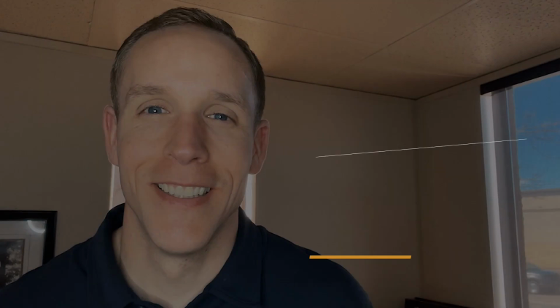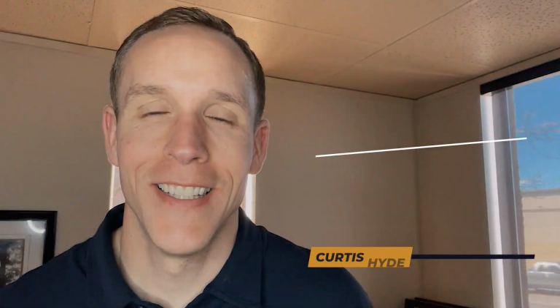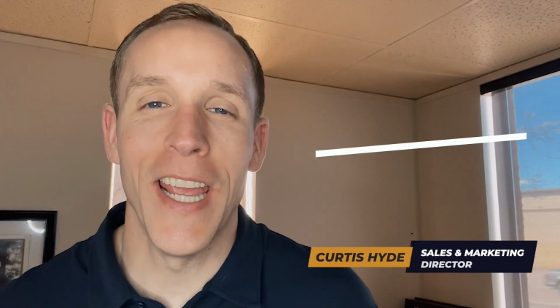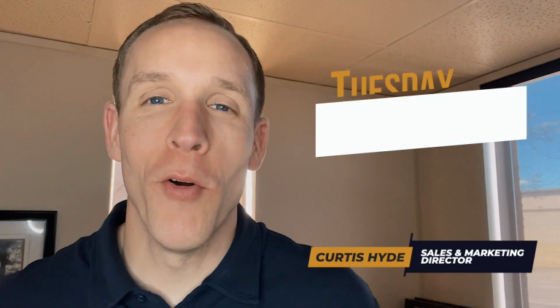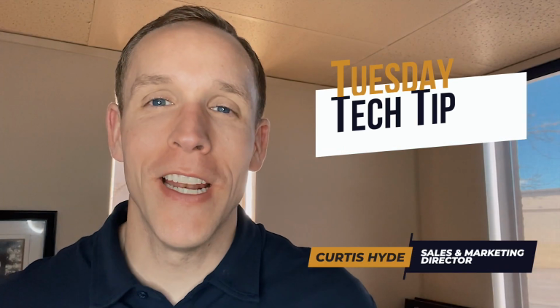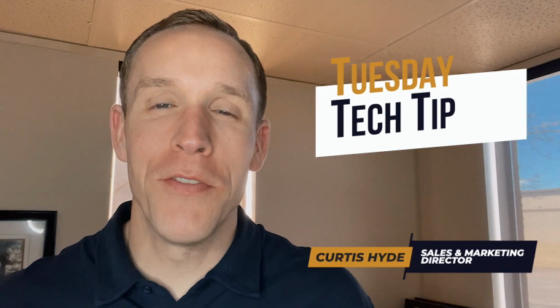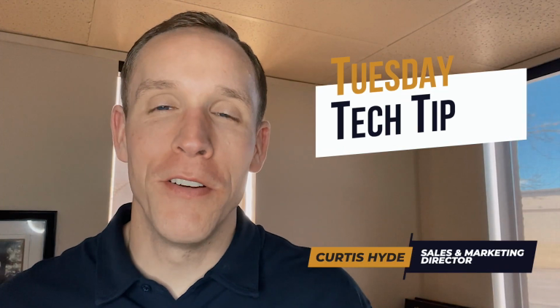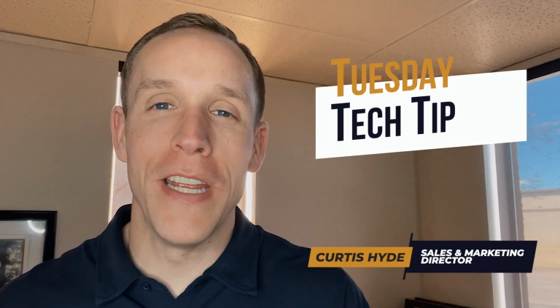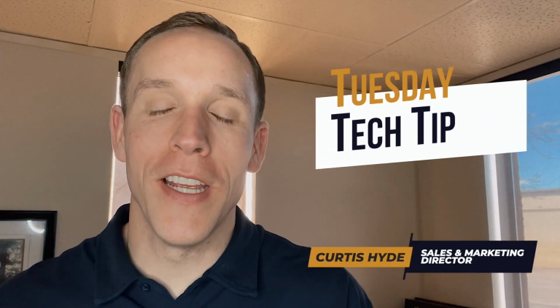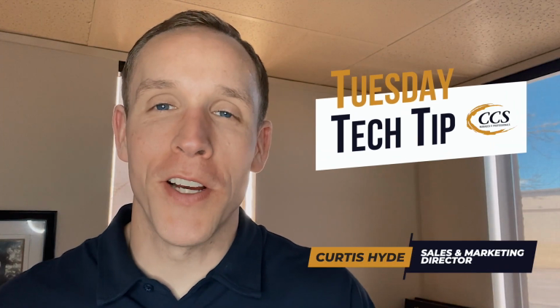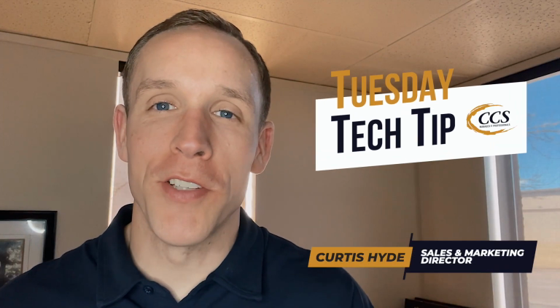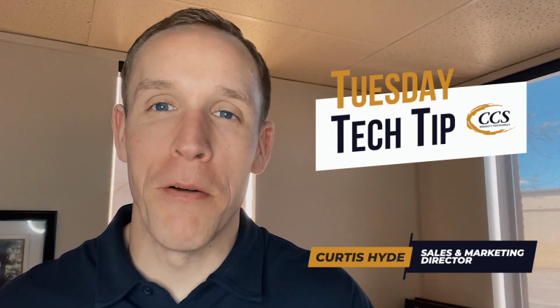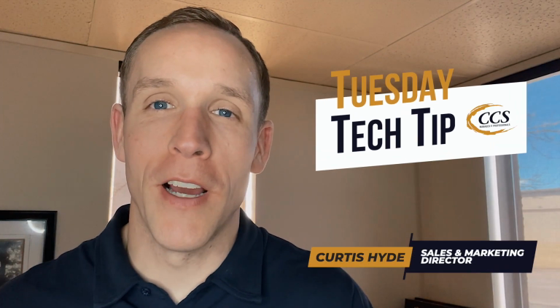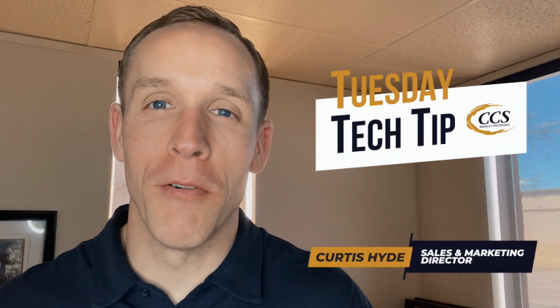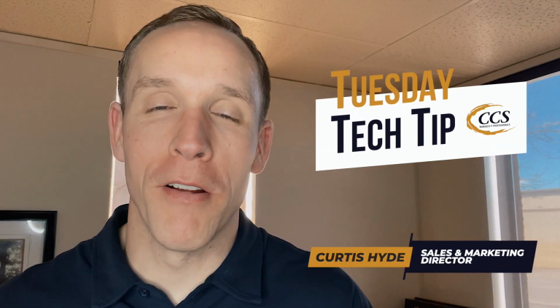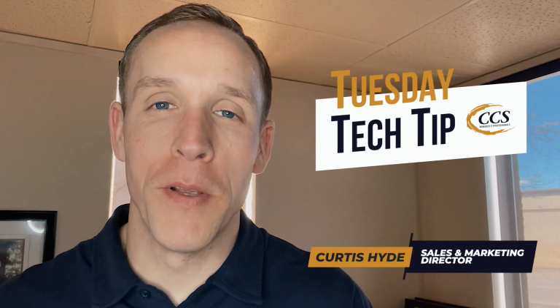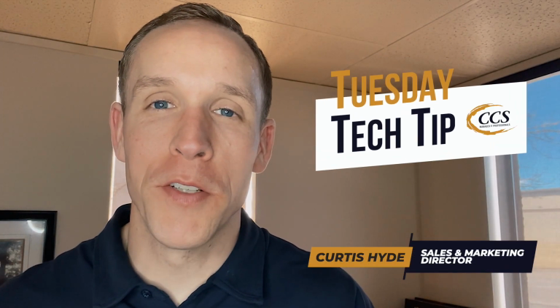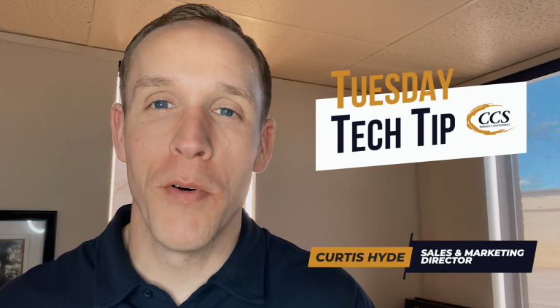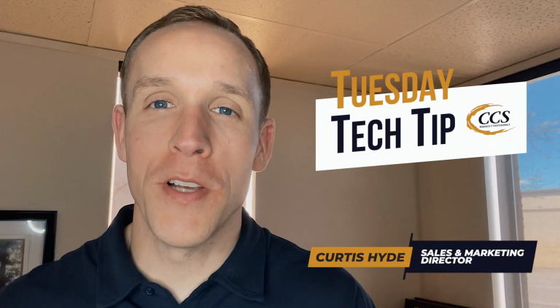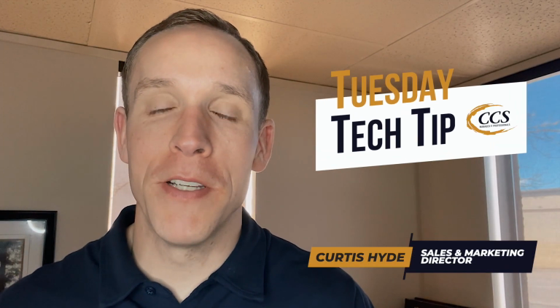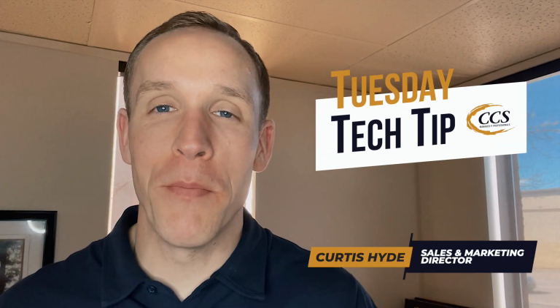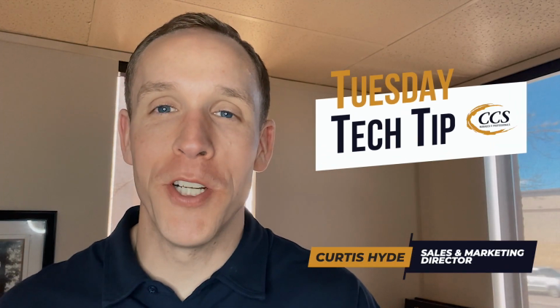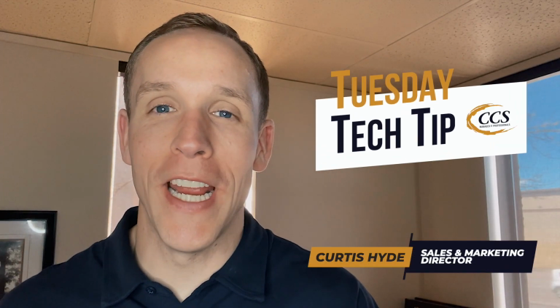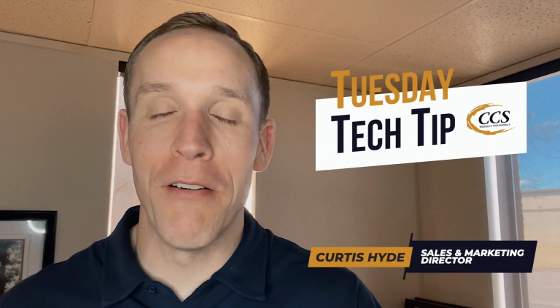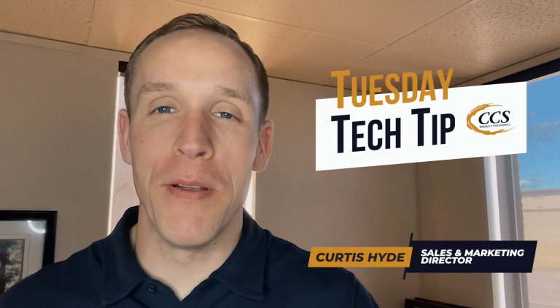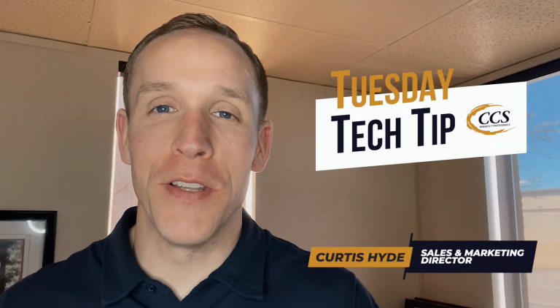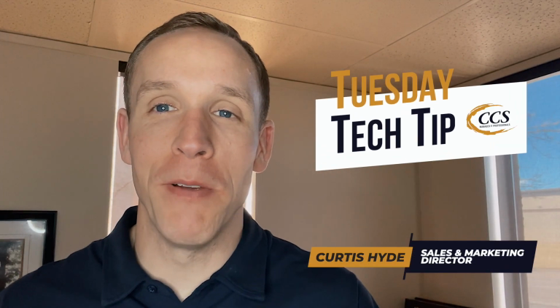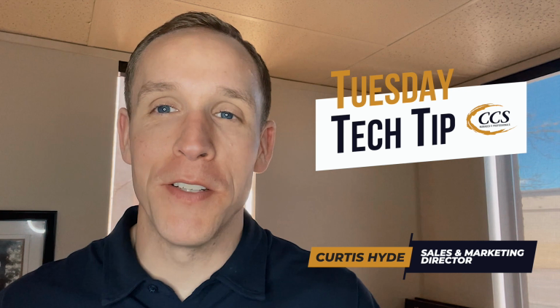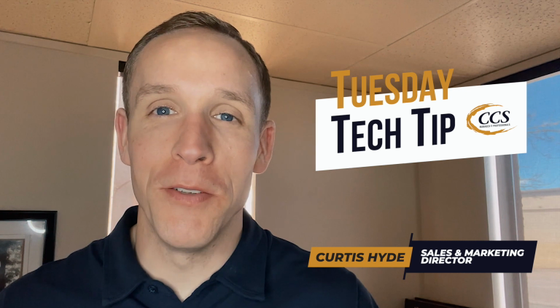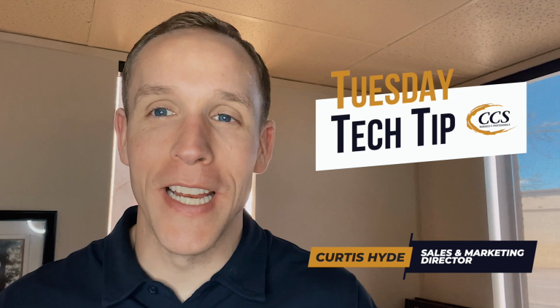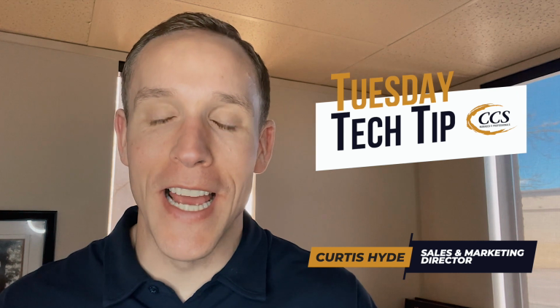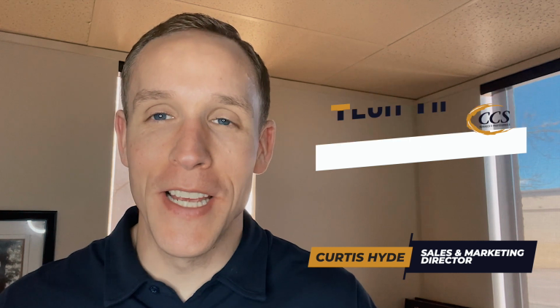Hey, good morning, good afternoon, good evening. It's Curtis Hyde with Colorado Computer Support. As always, I appreciate you hanging out with me for this week's Tuesday Tech Tip.